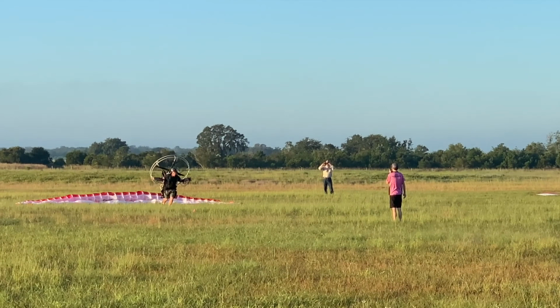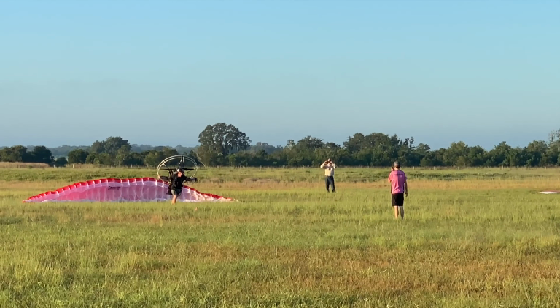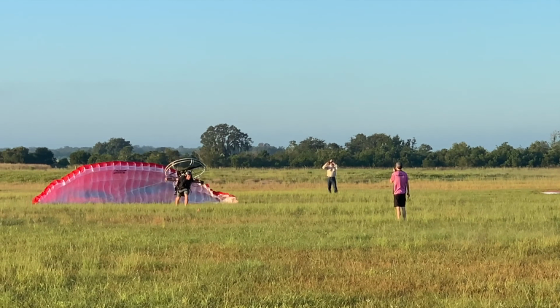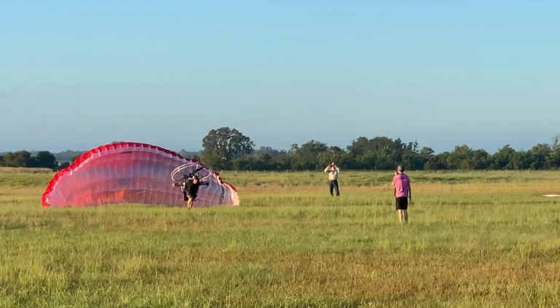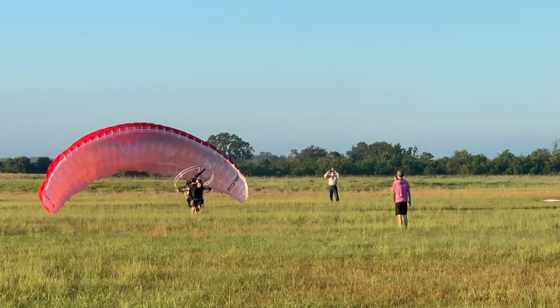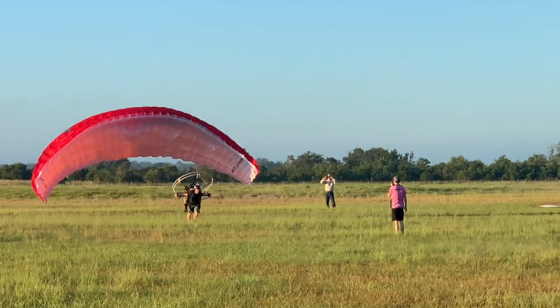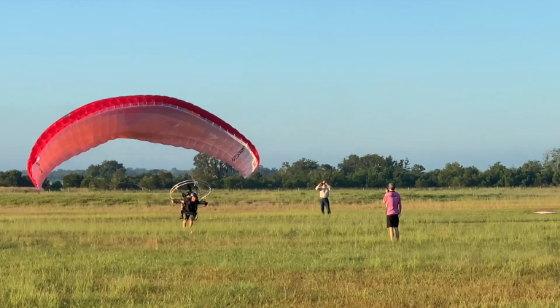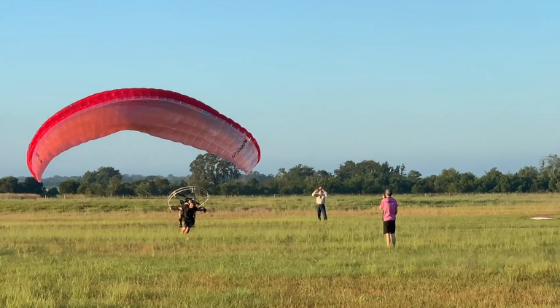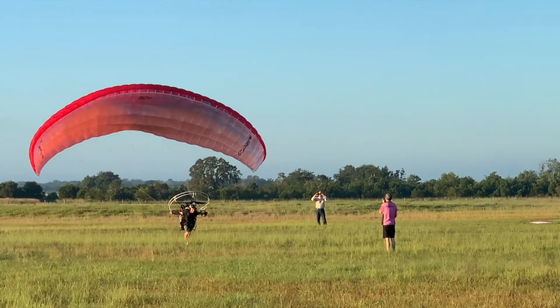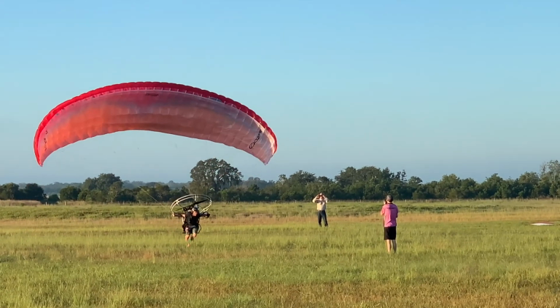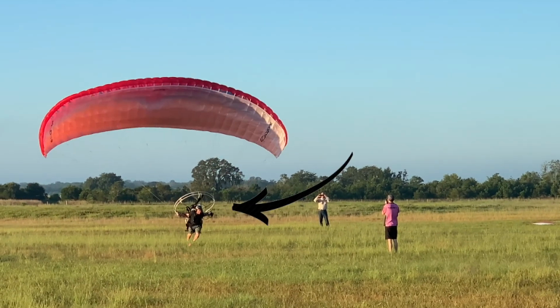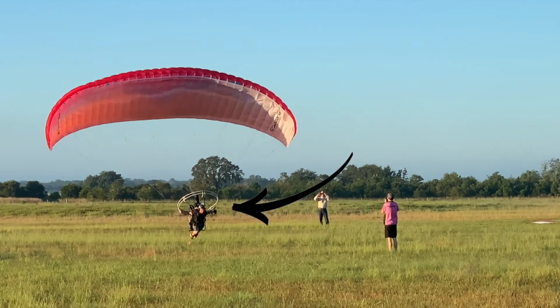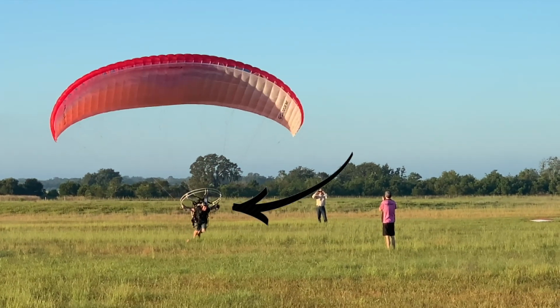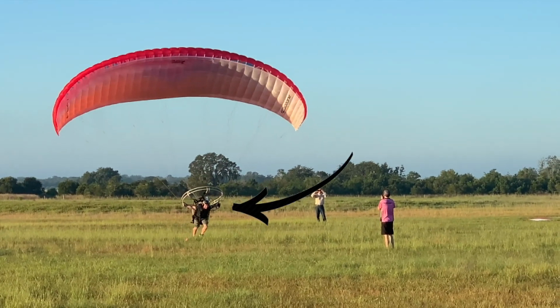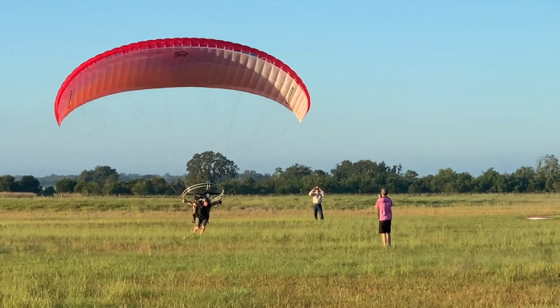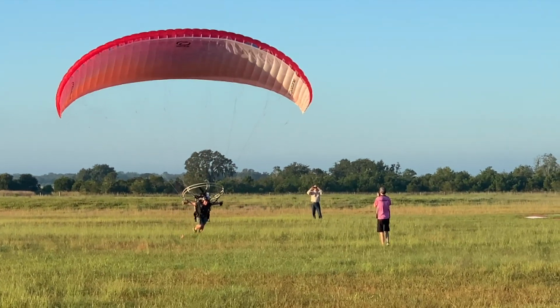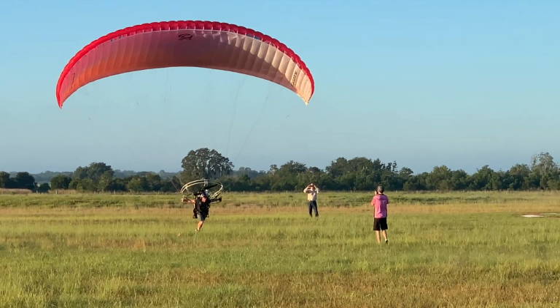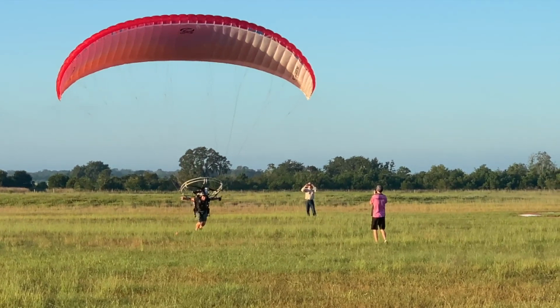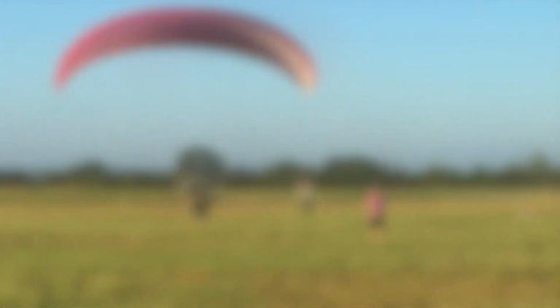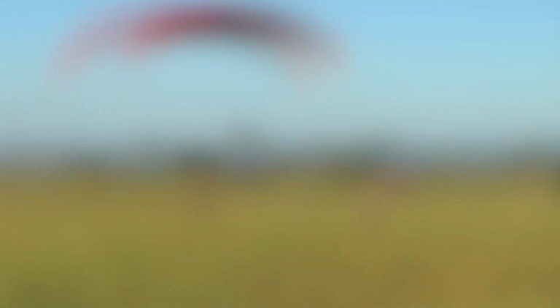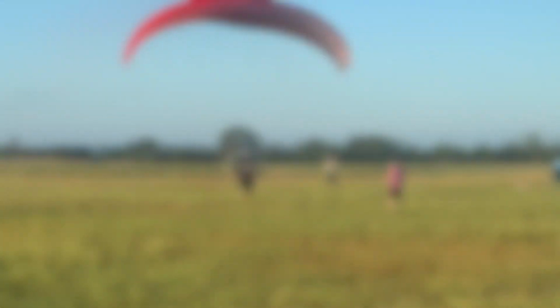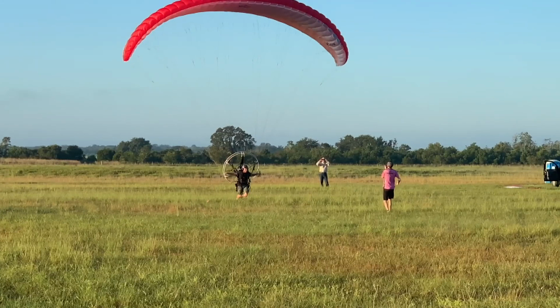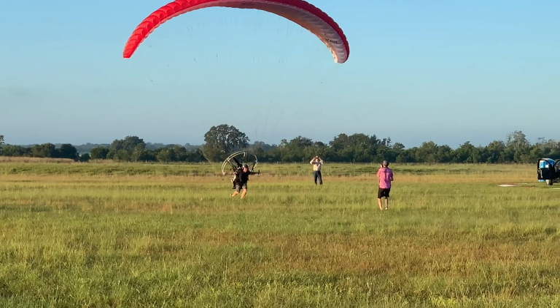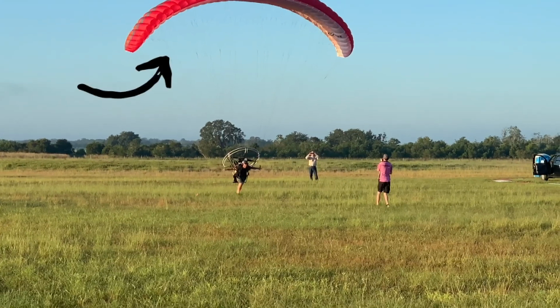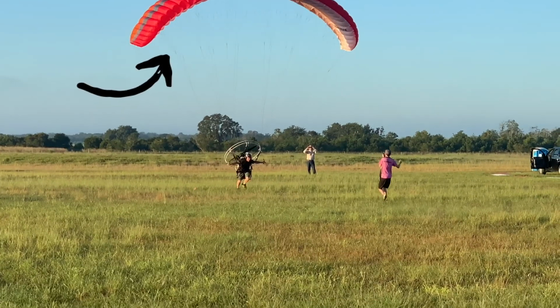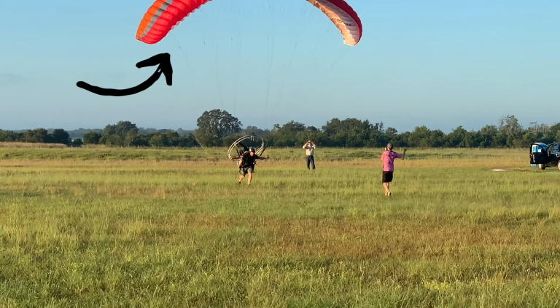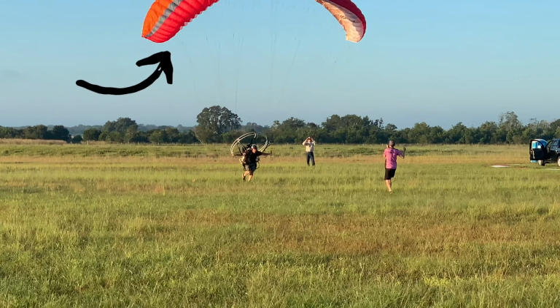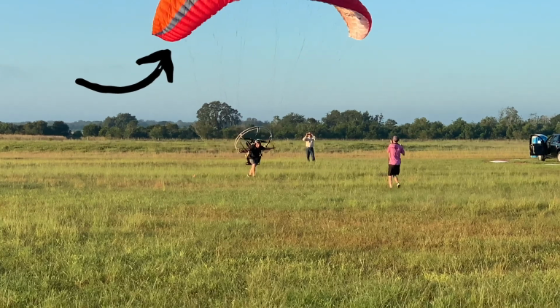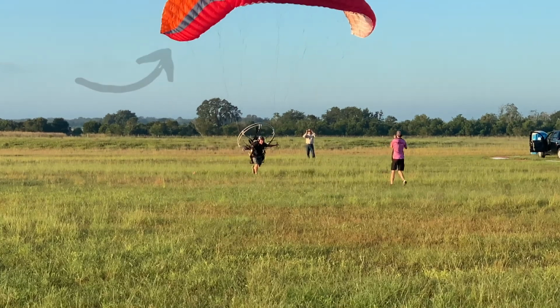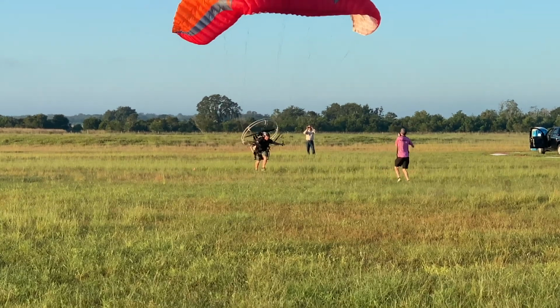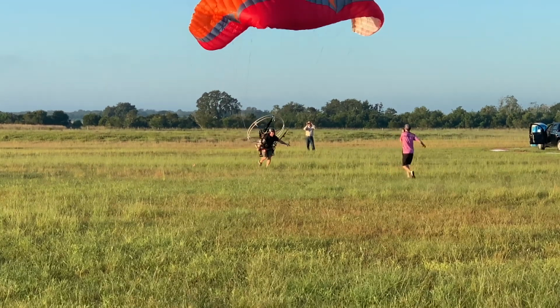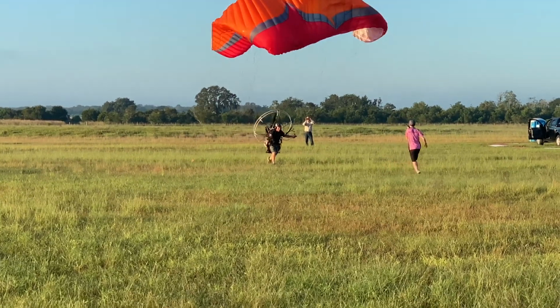Alright, the first inflation is looking good. I need to lean back a little bit more and hold the brake. Keep that wing from overshooting.